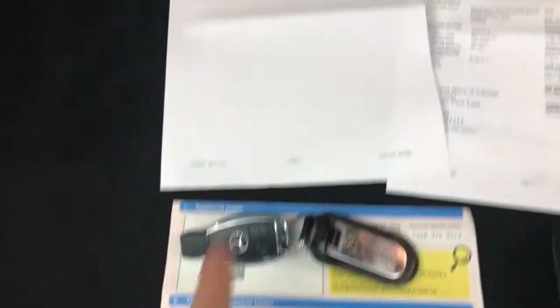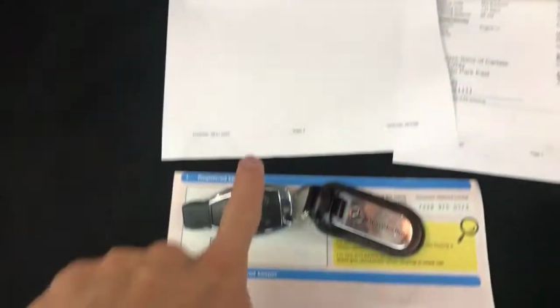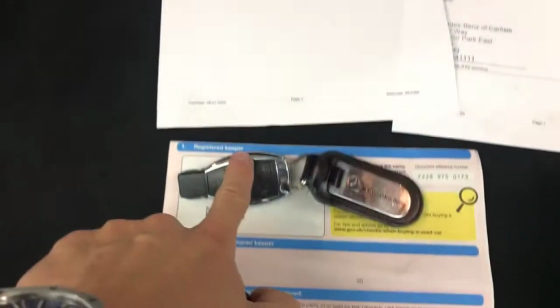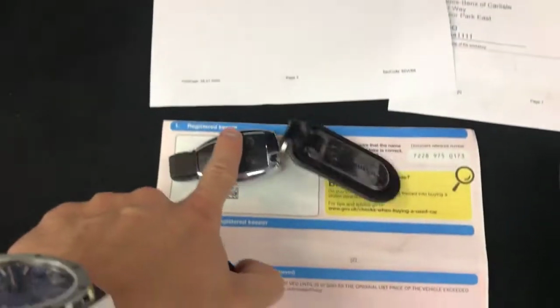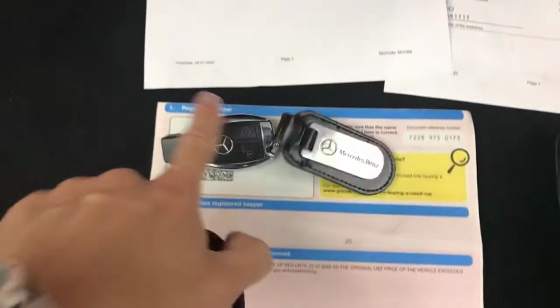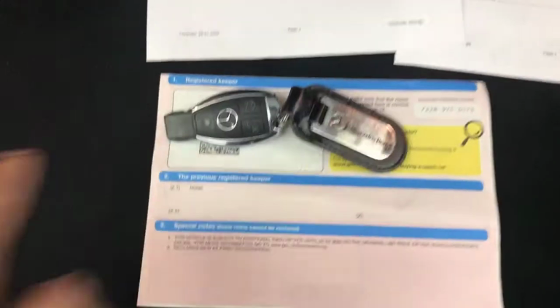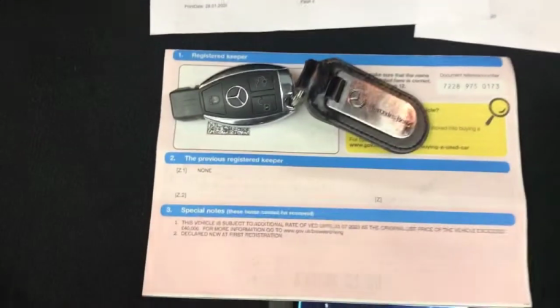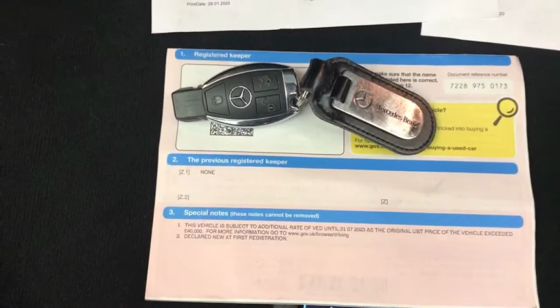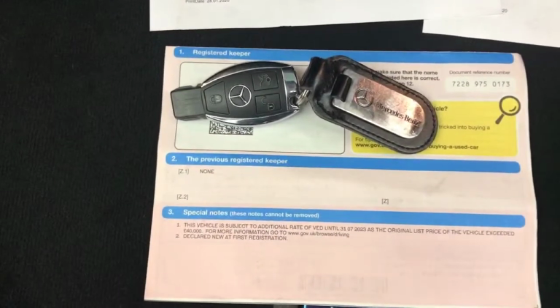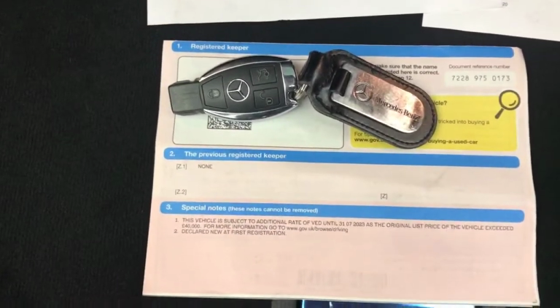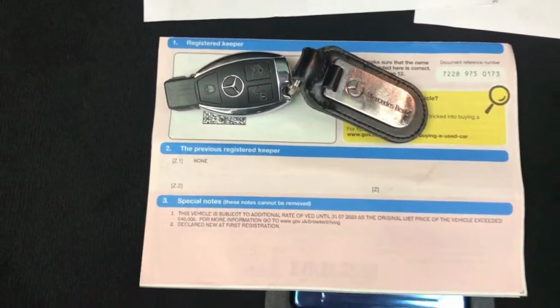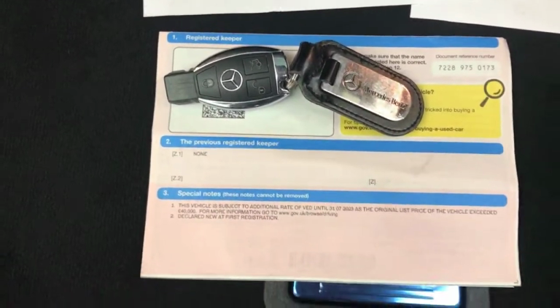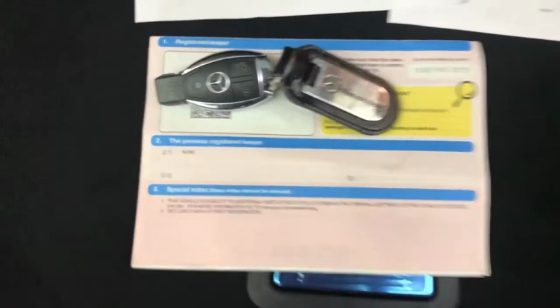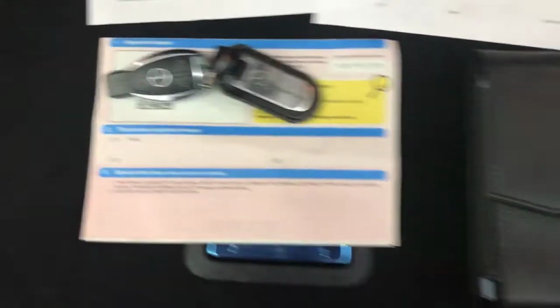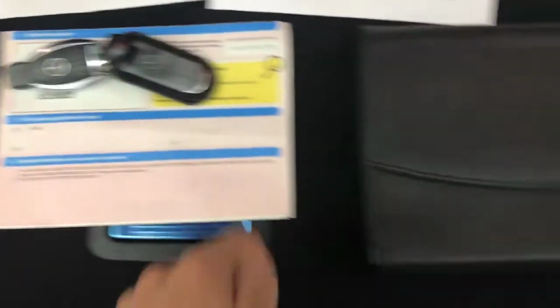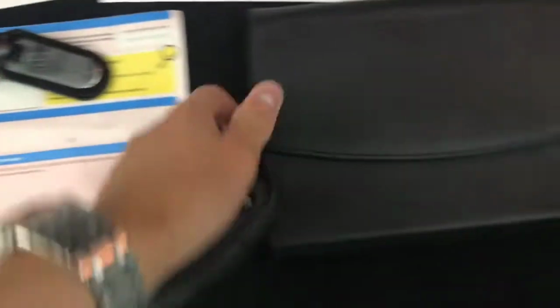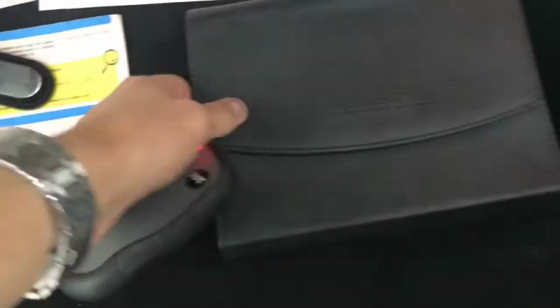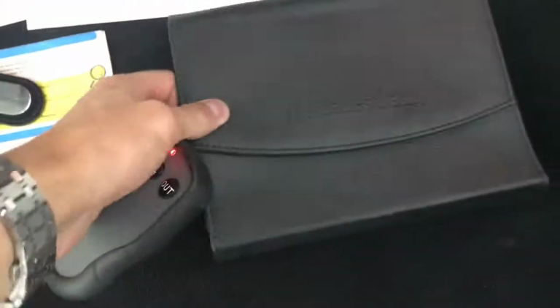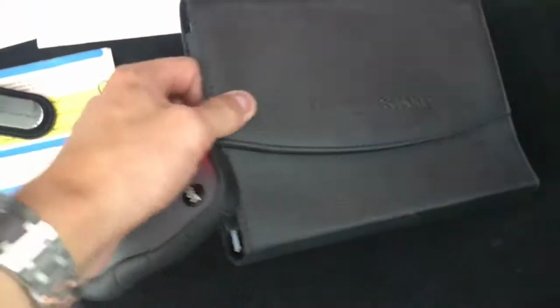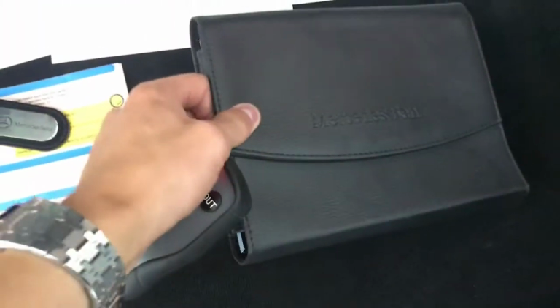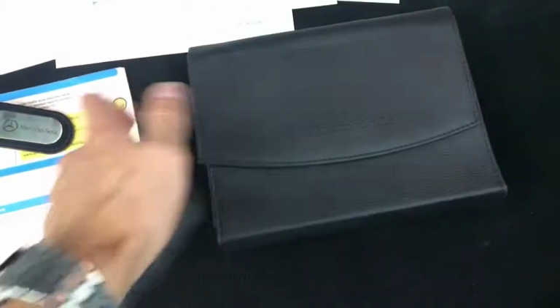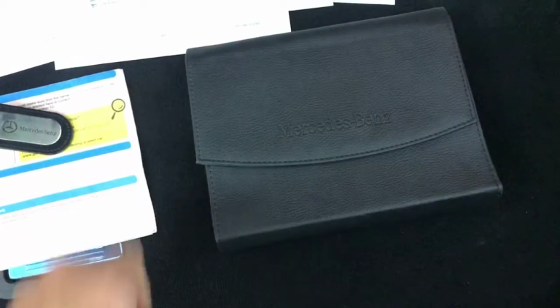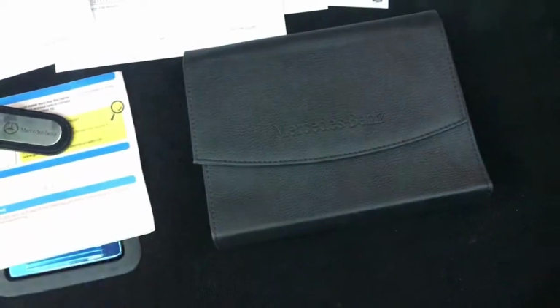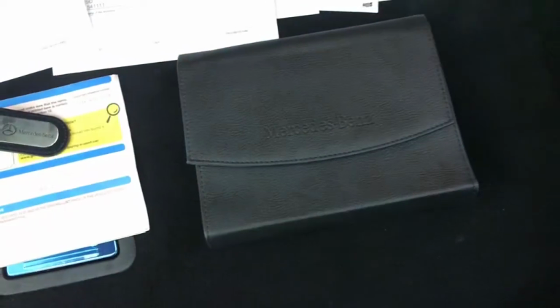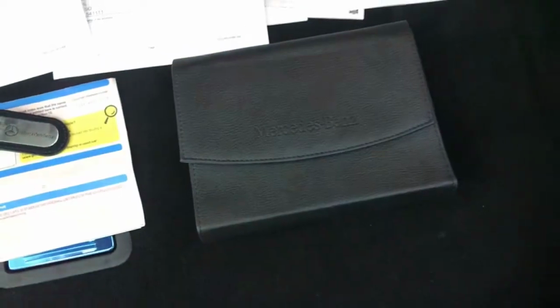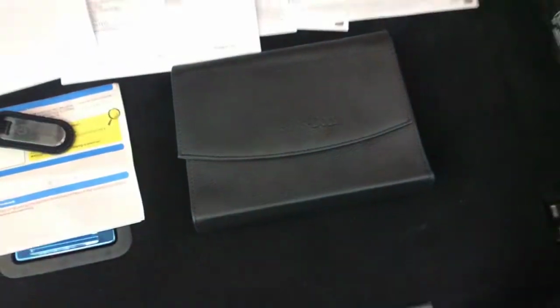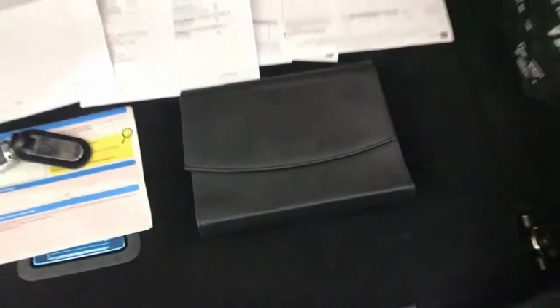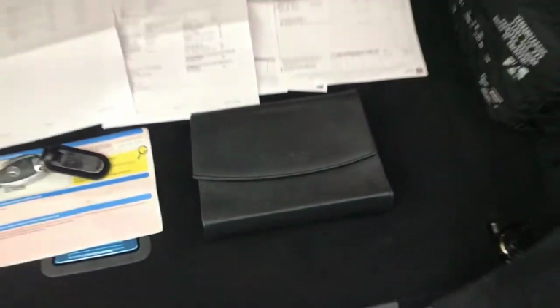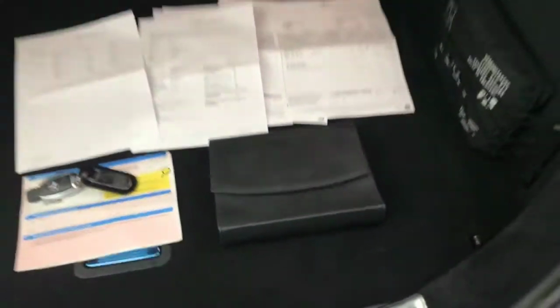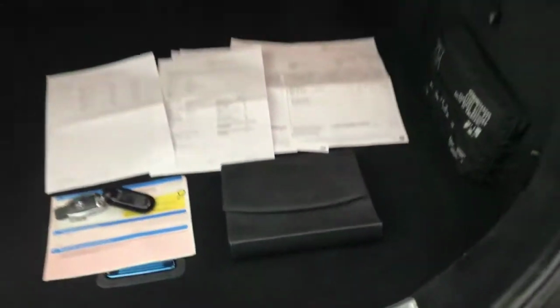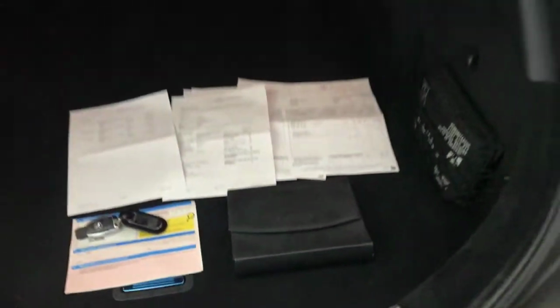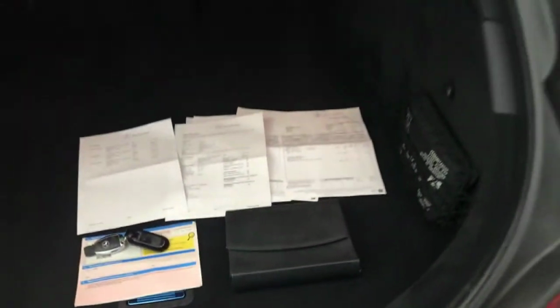It comes with two keys and one previous private owner. All the handbooks are present in the leather wallet as well.